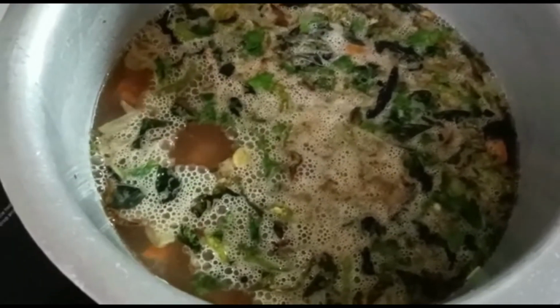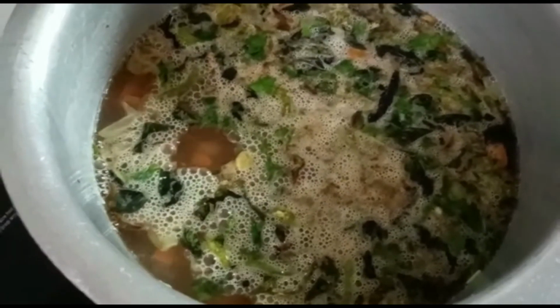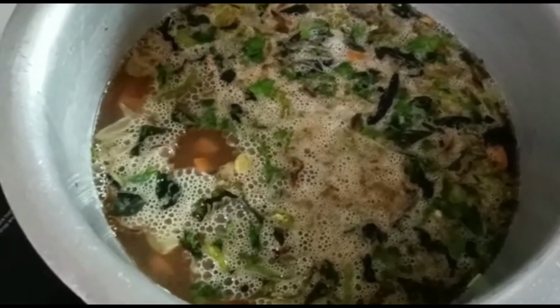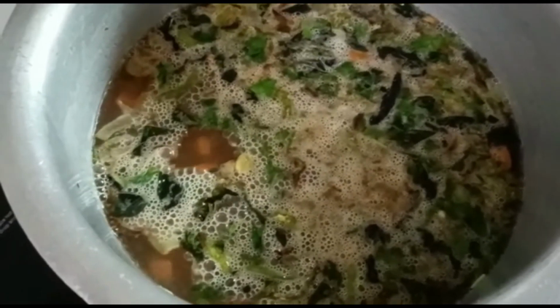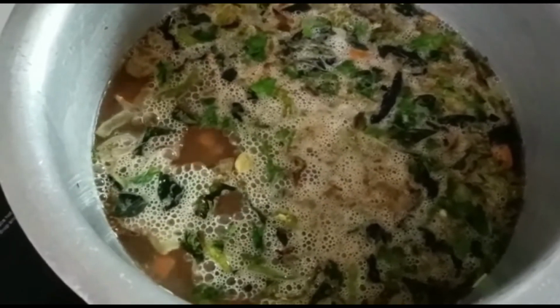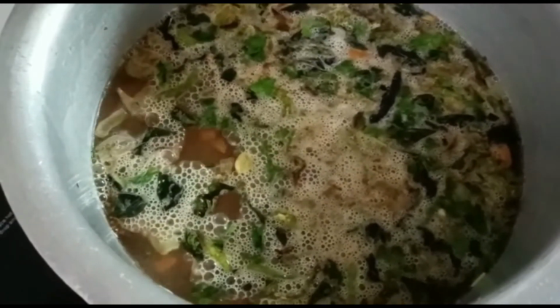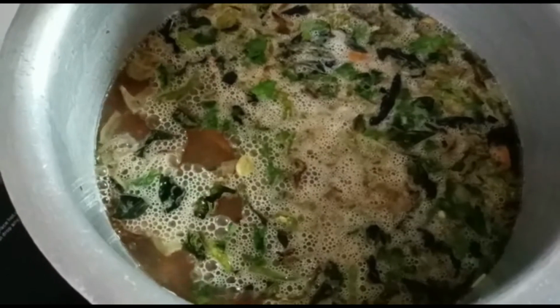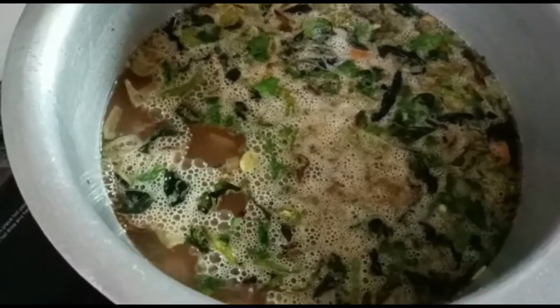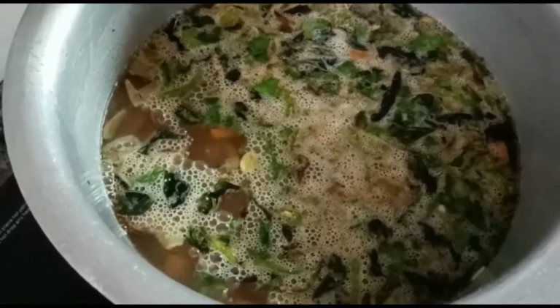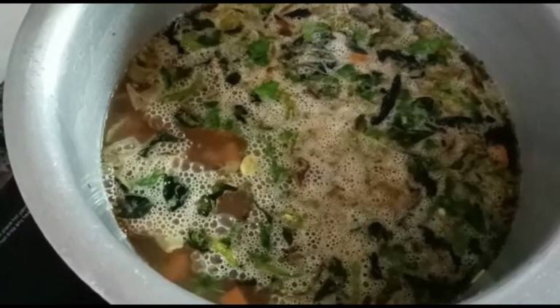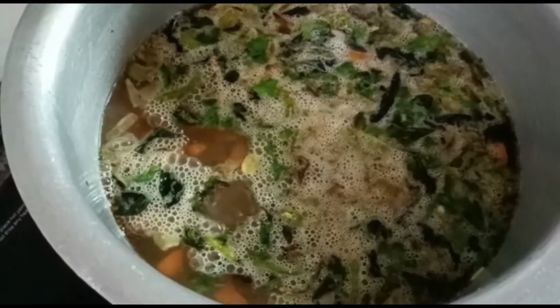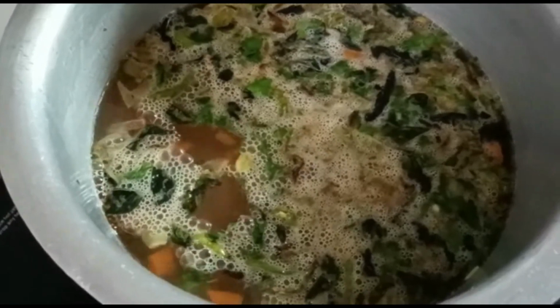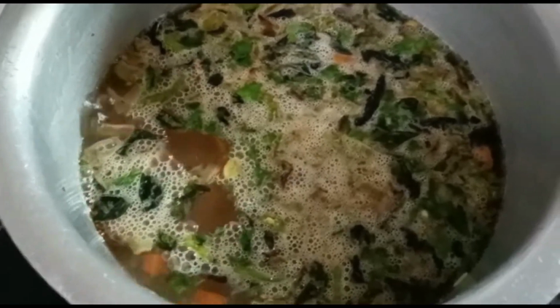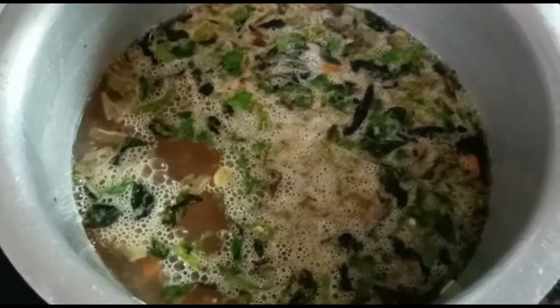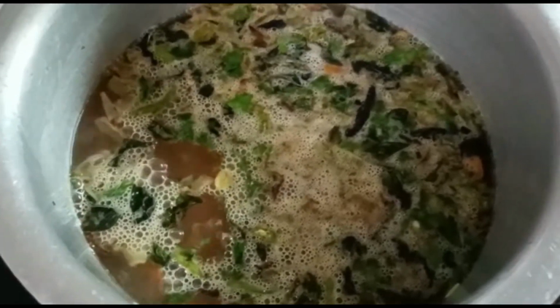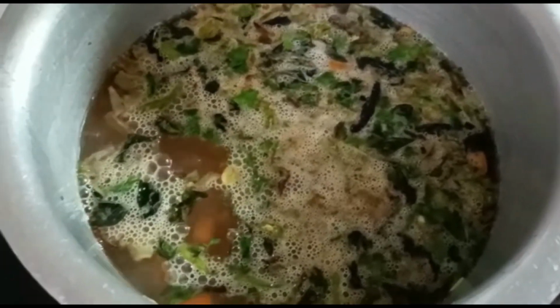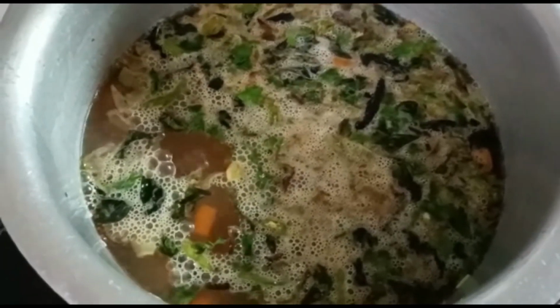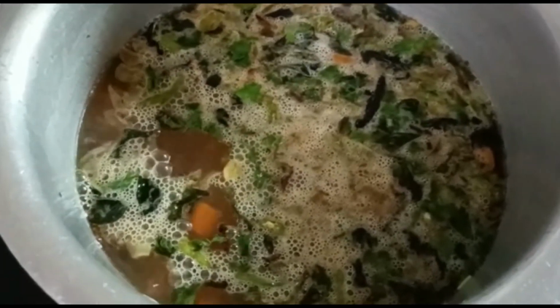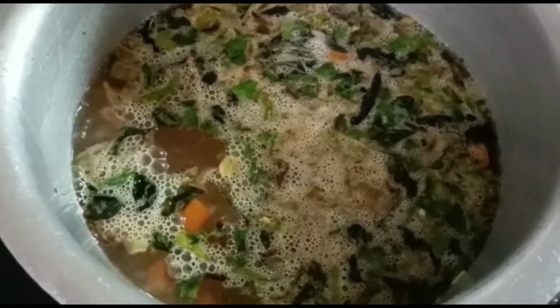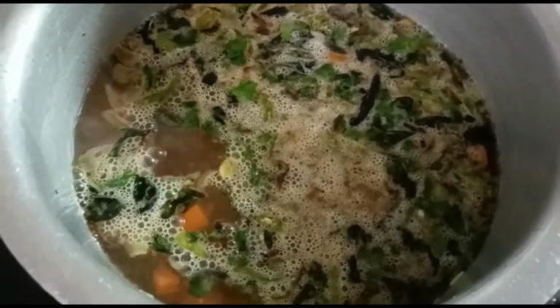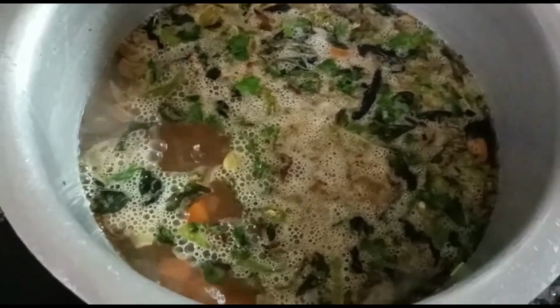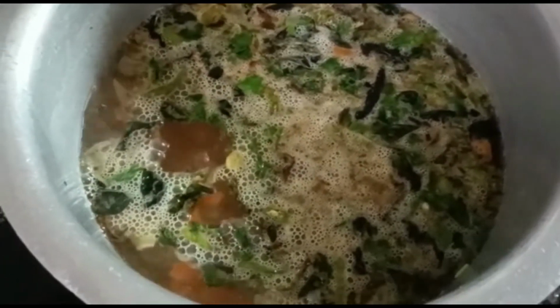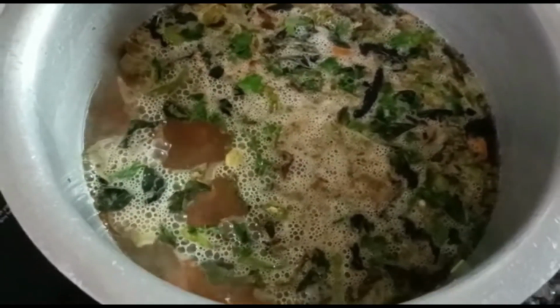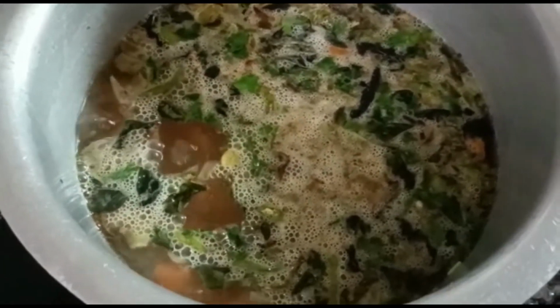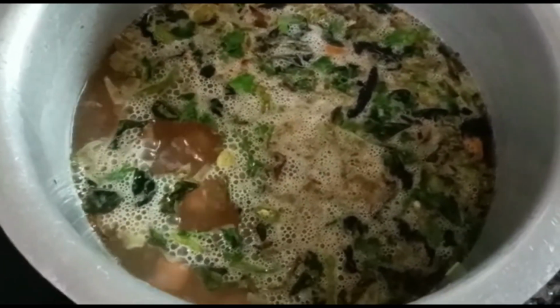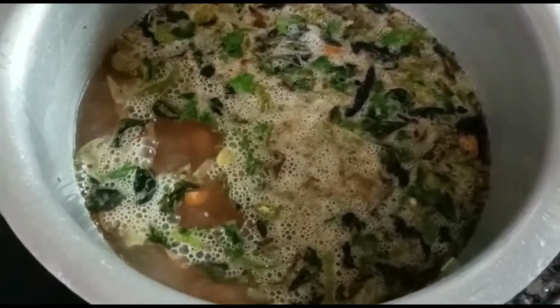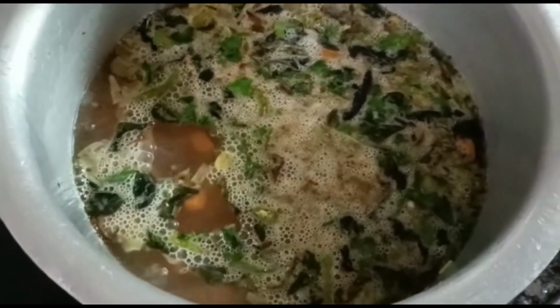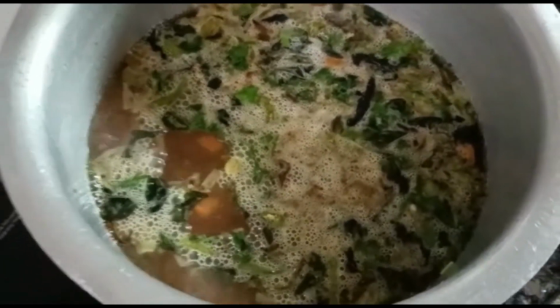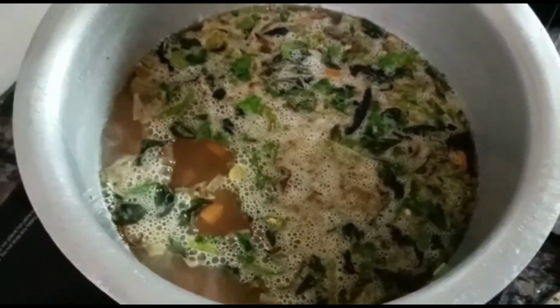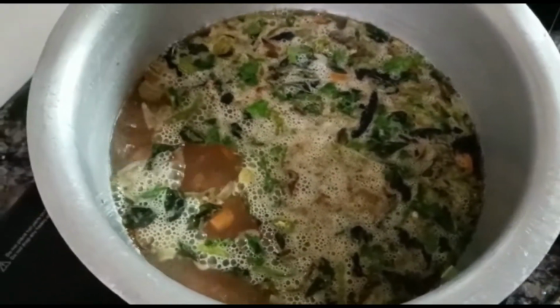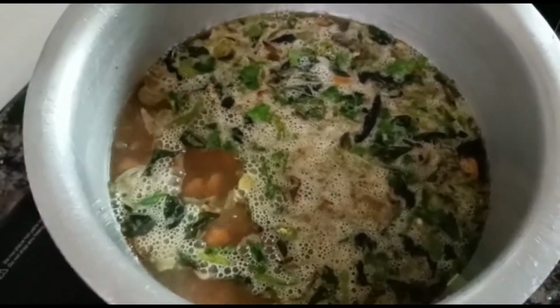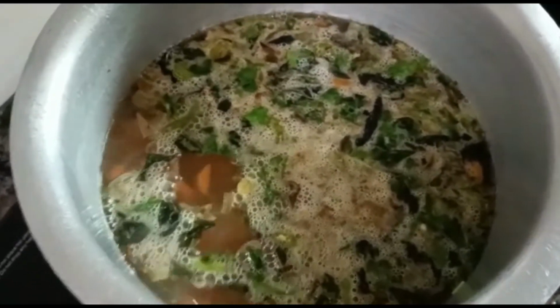You can see that the water is boiled thoroughly. Now it's time to add the rice.